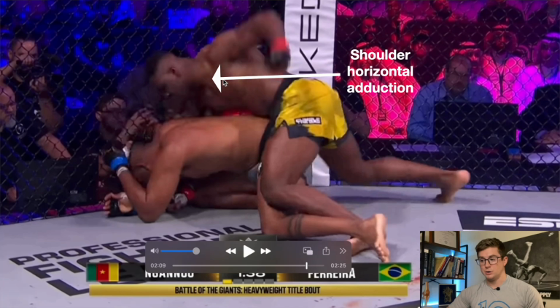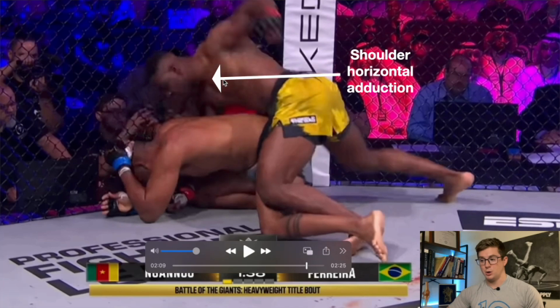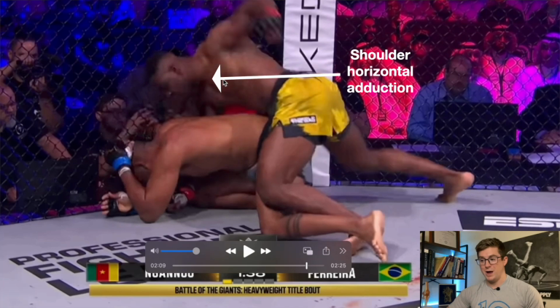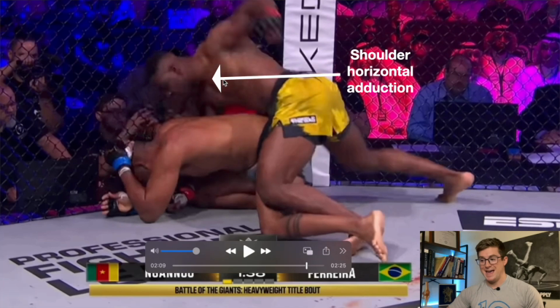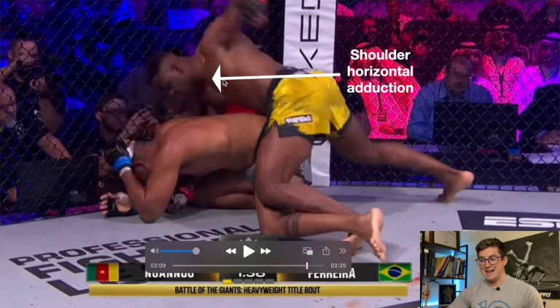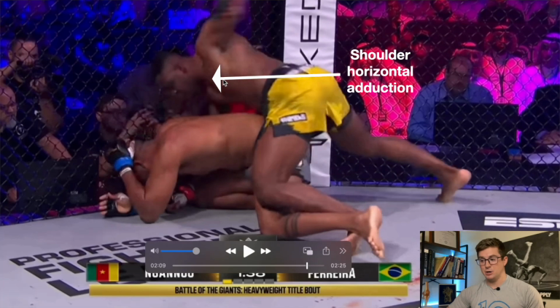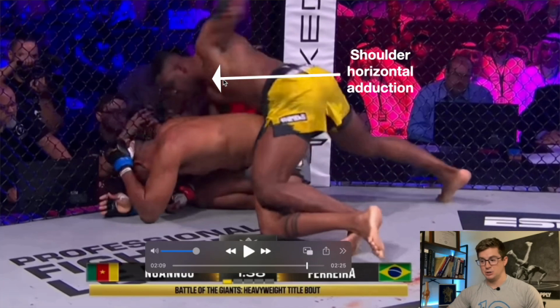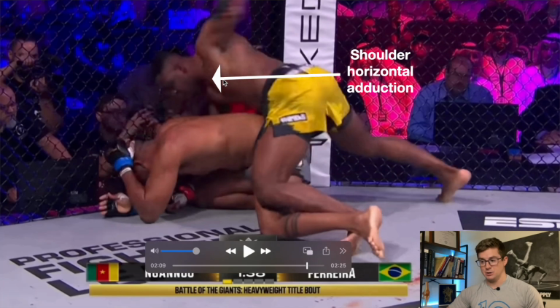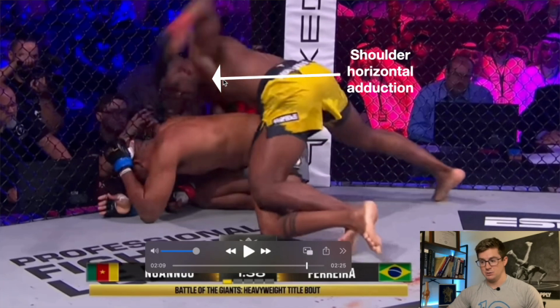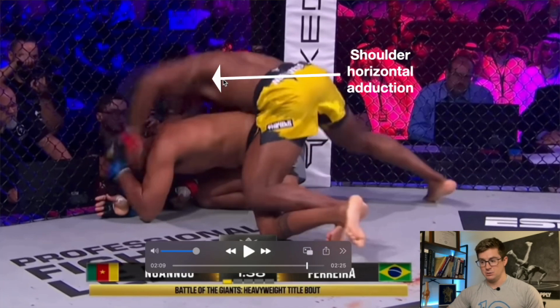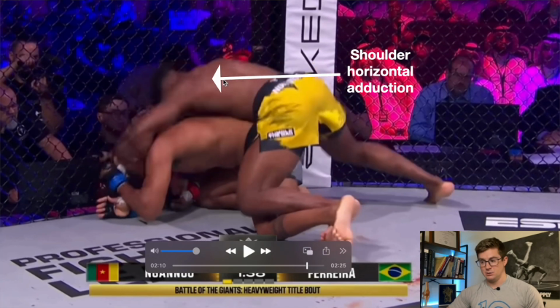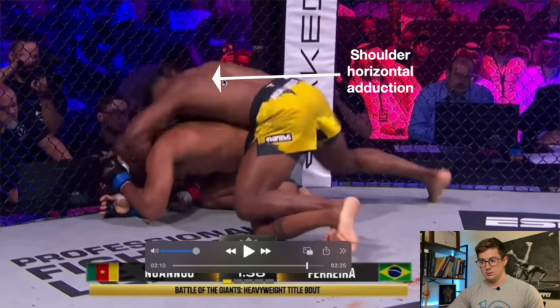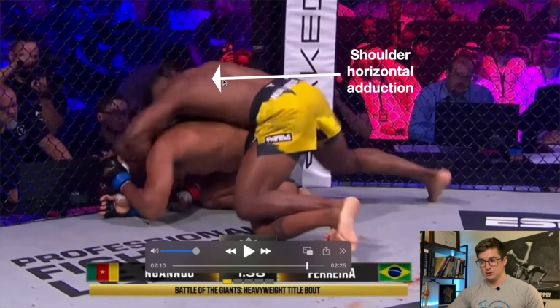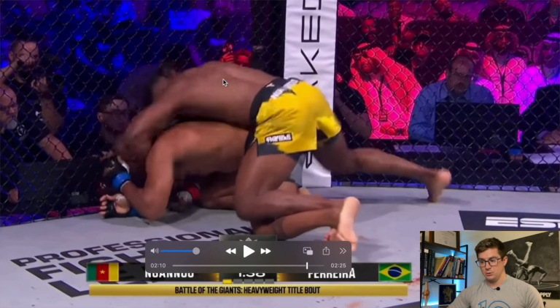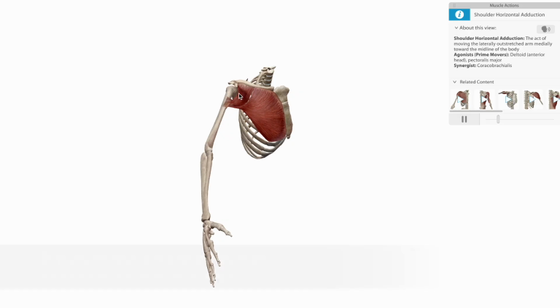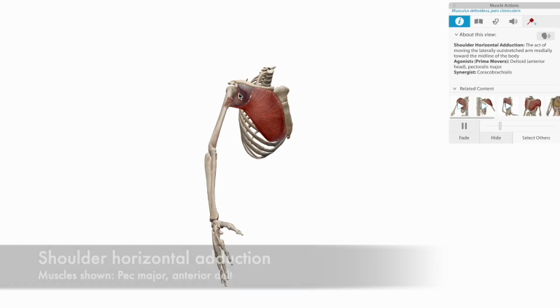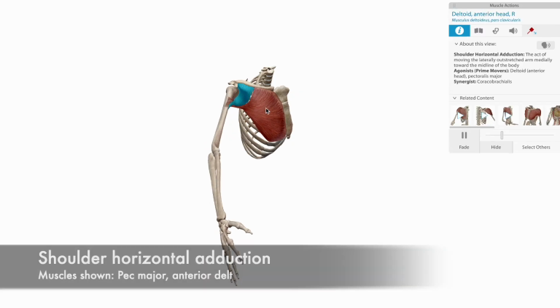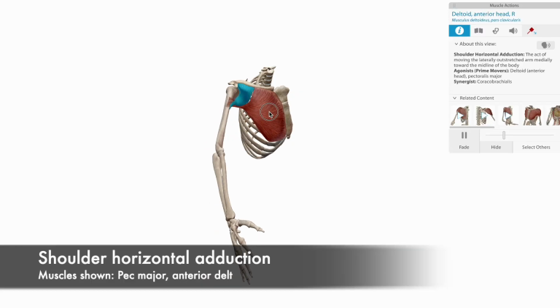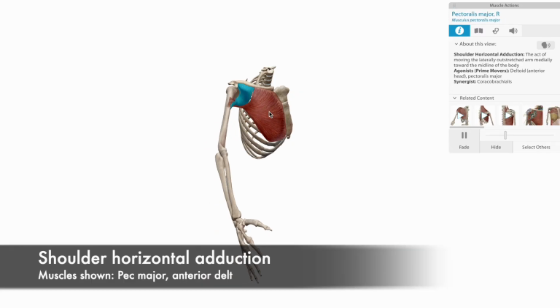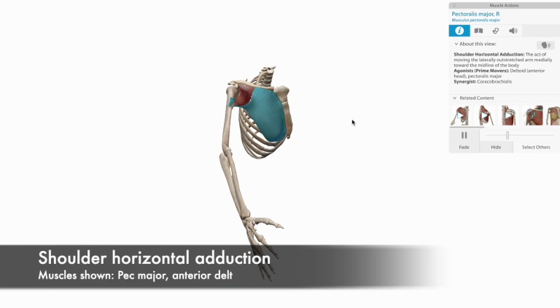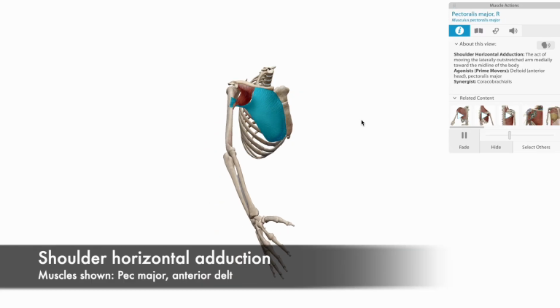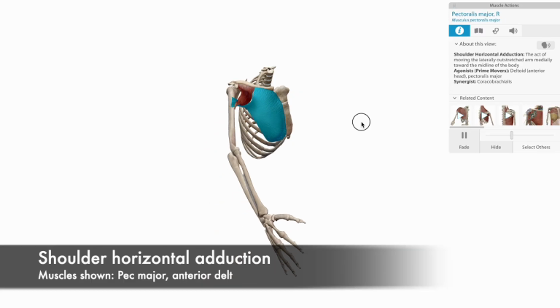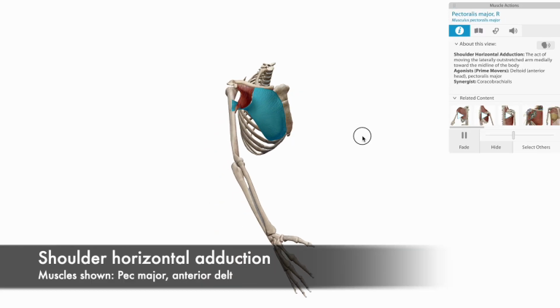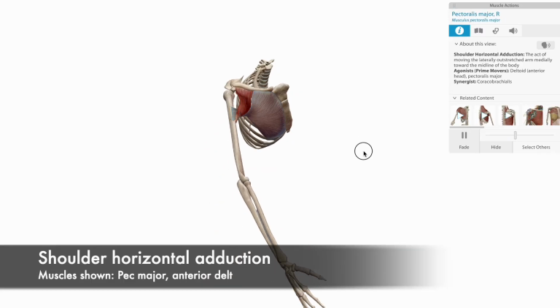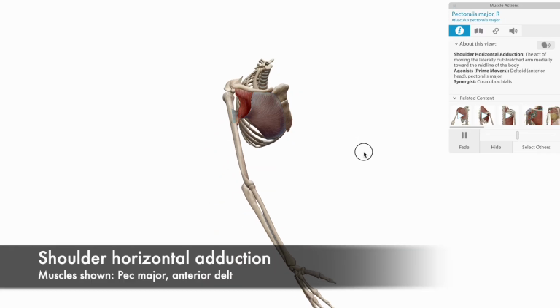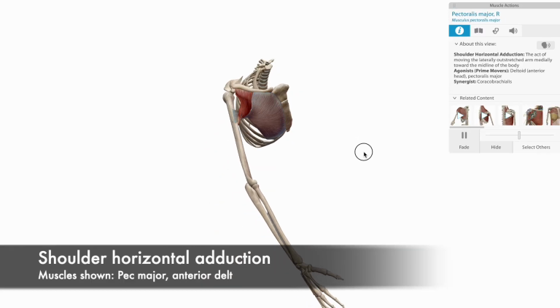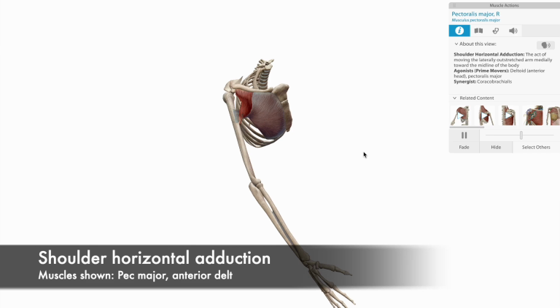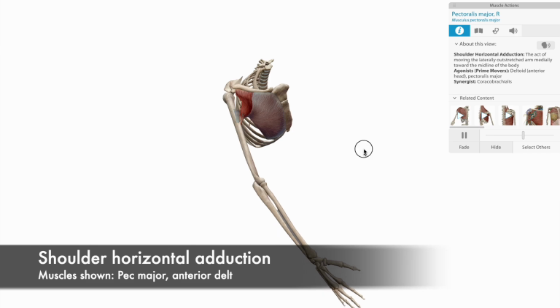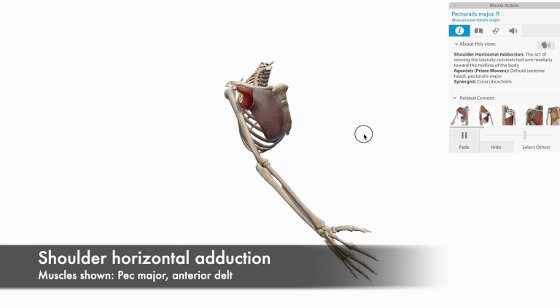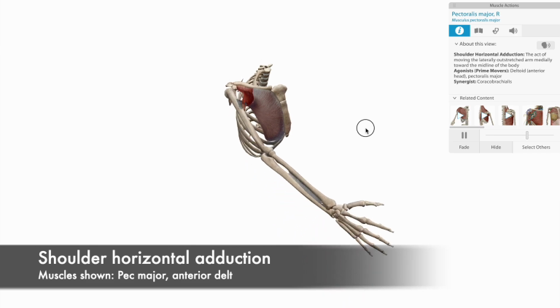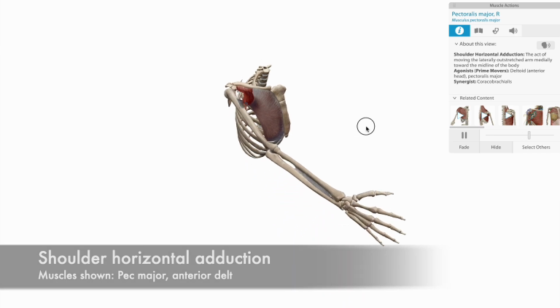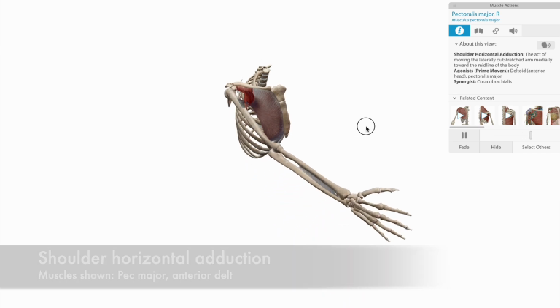In today's video, we'll break down the anatomy and kinesiology behind Francis Ngannou's brutal knockout against Henan Ferreira.